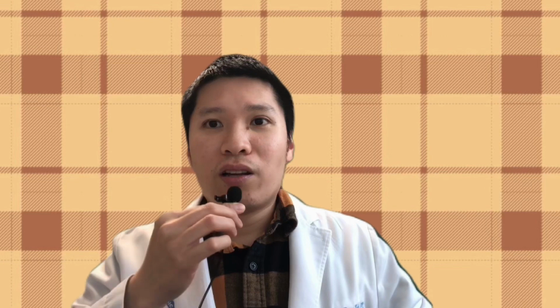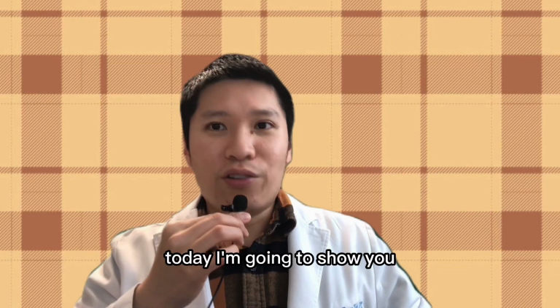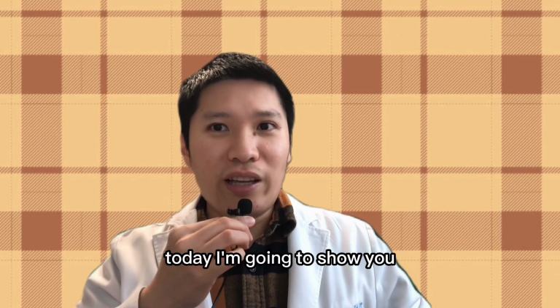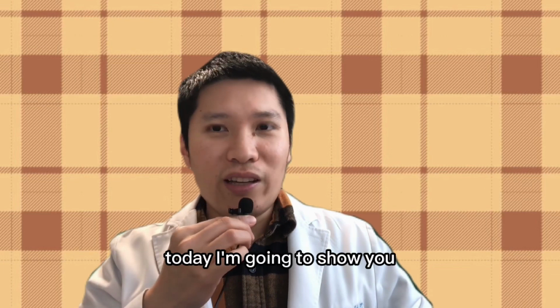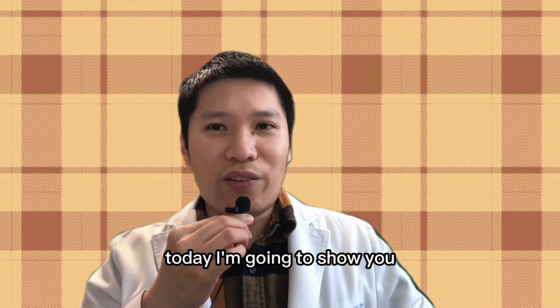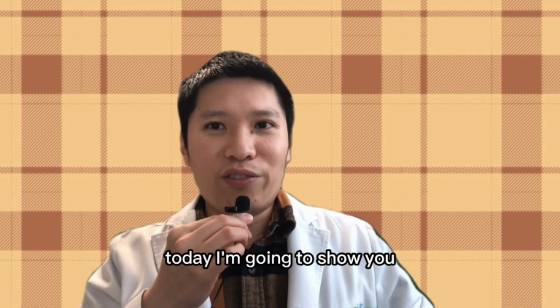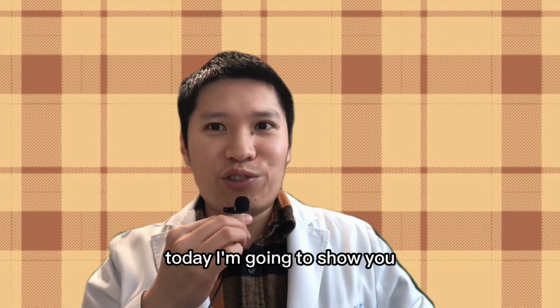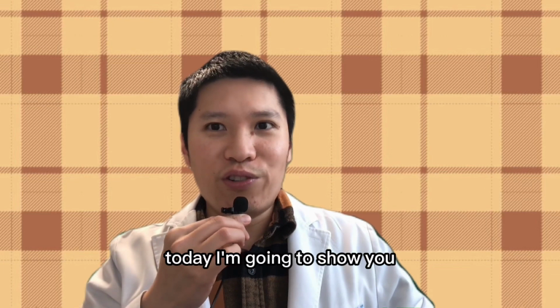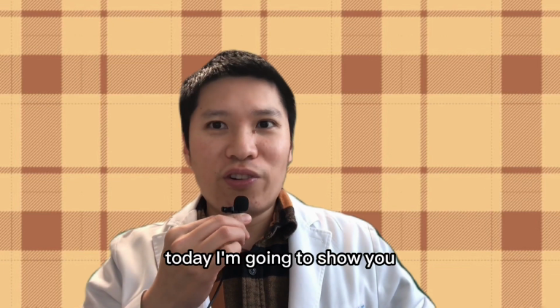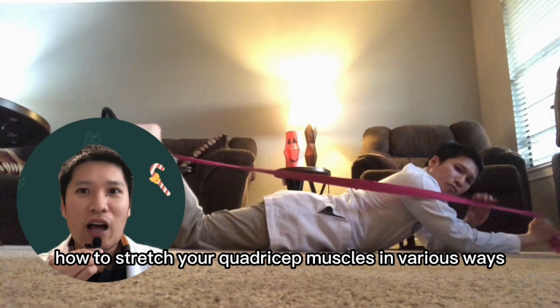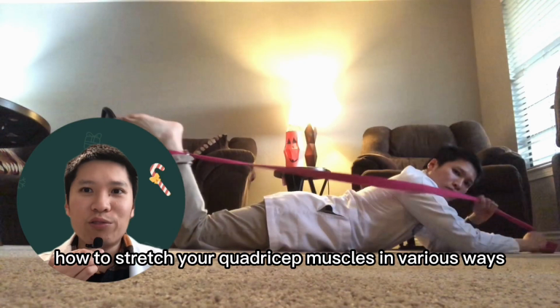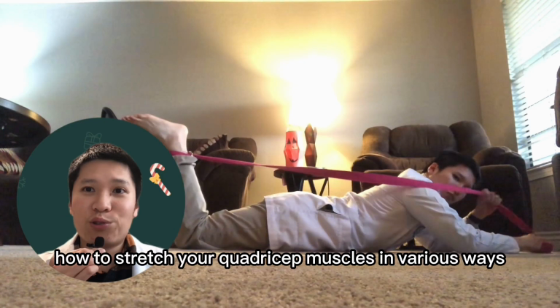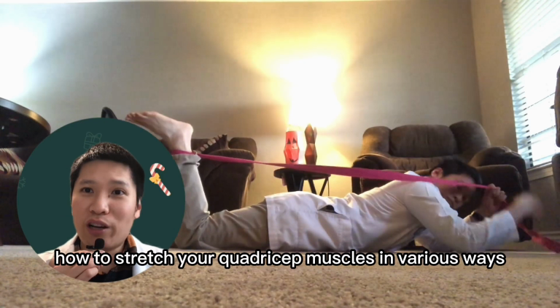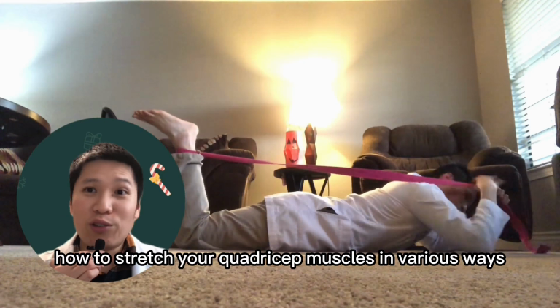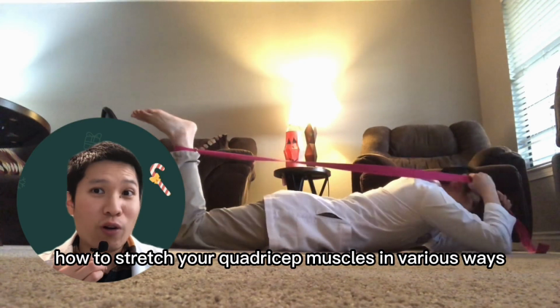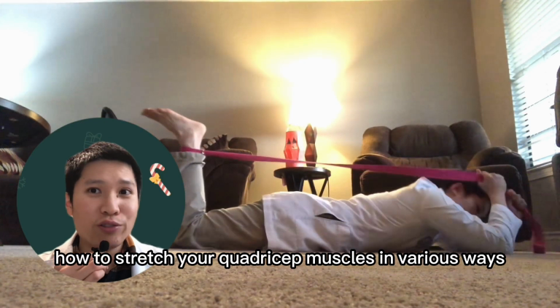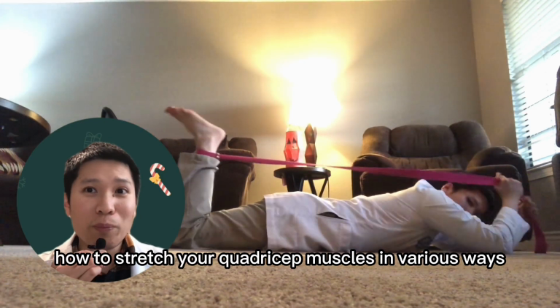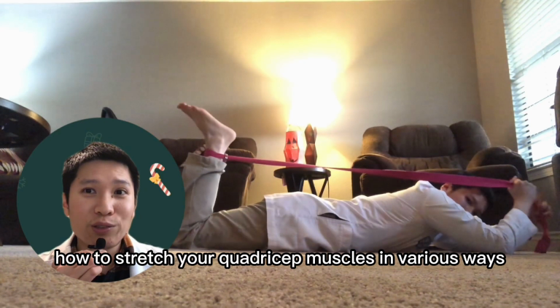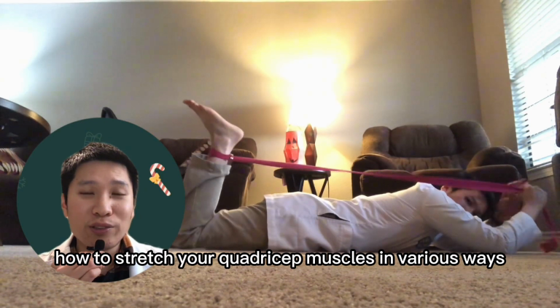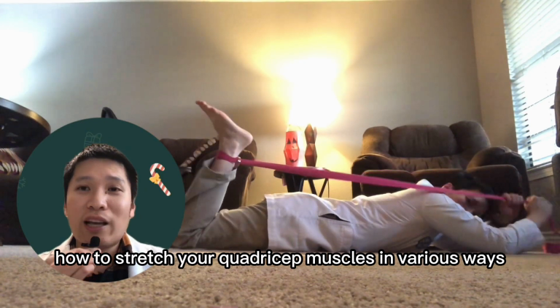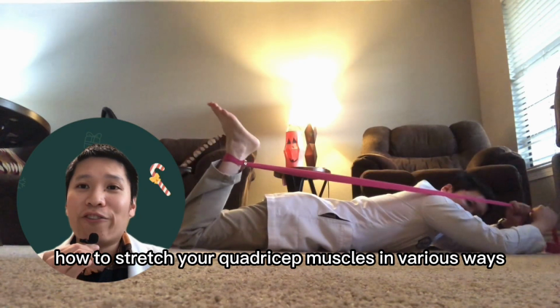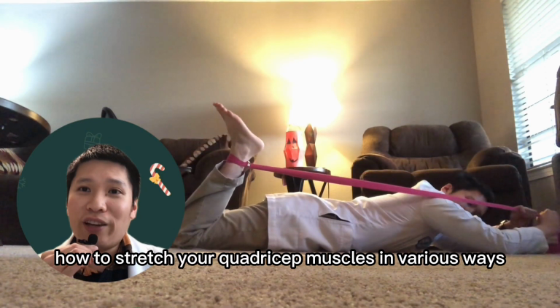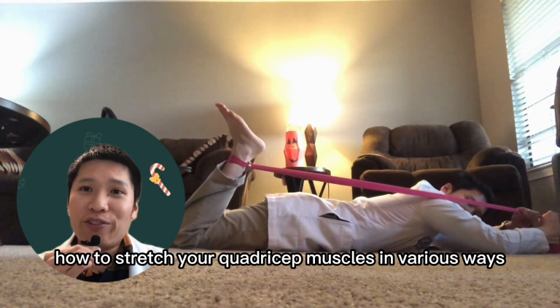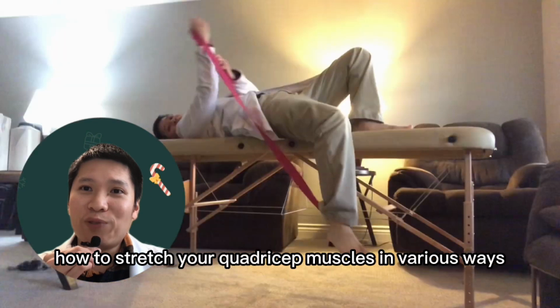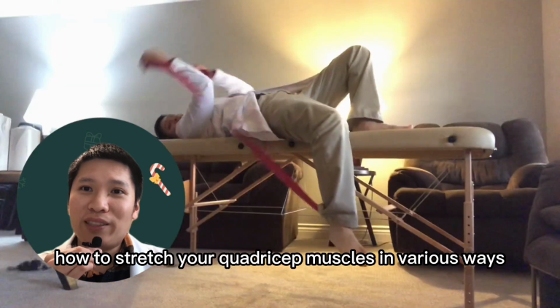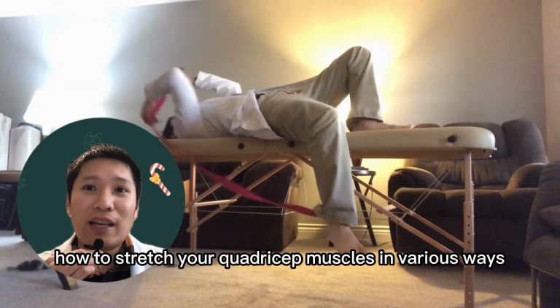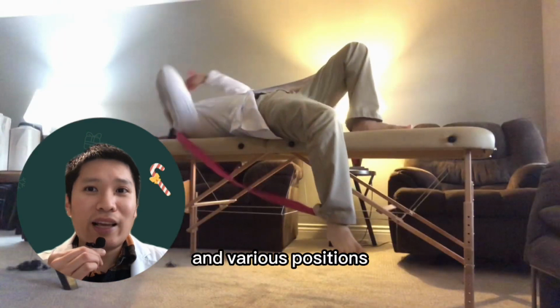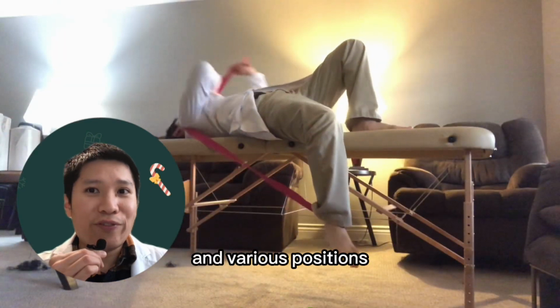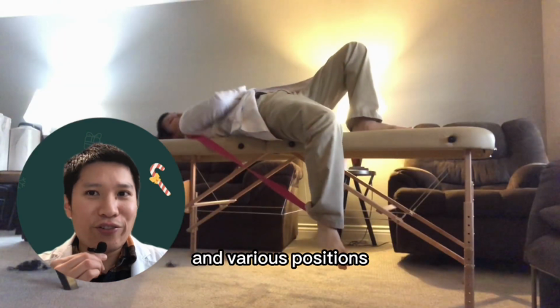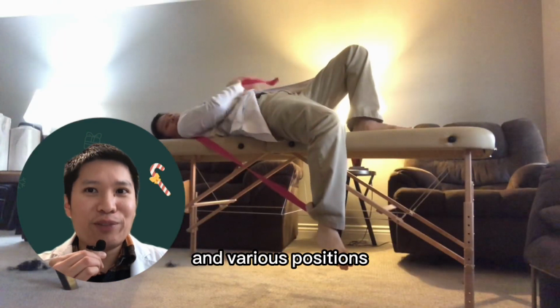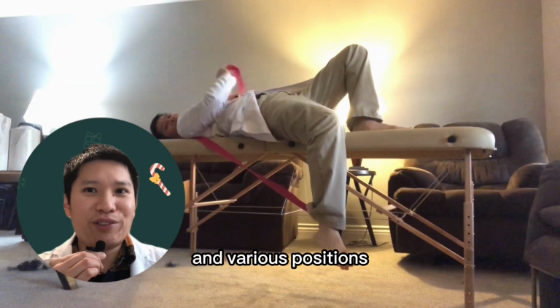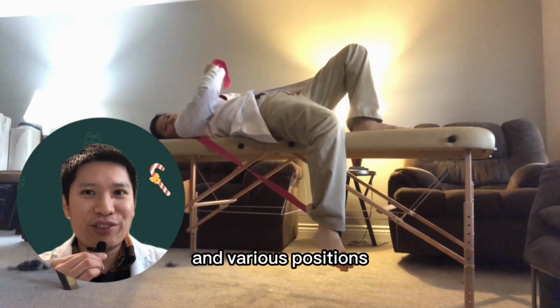Today I'm going to show you how to stretch your quadriceps muscles in various ways and various positions.